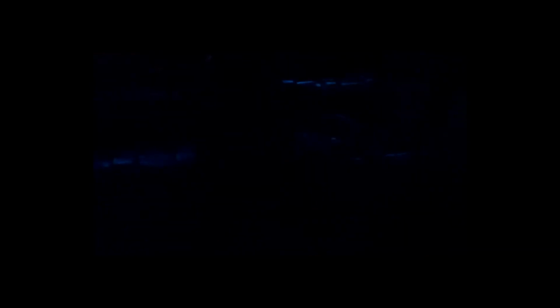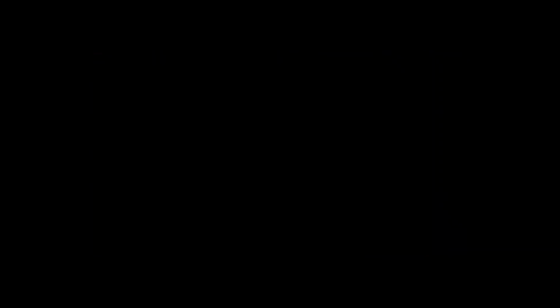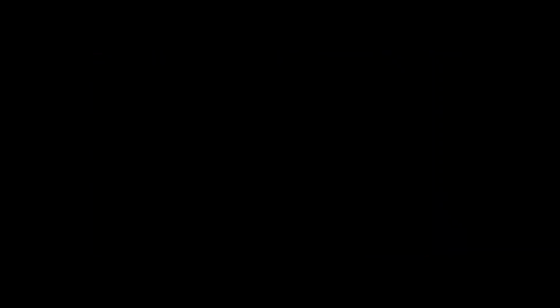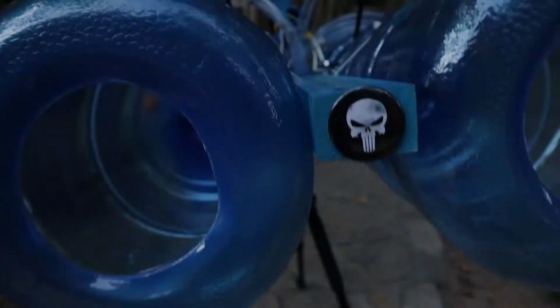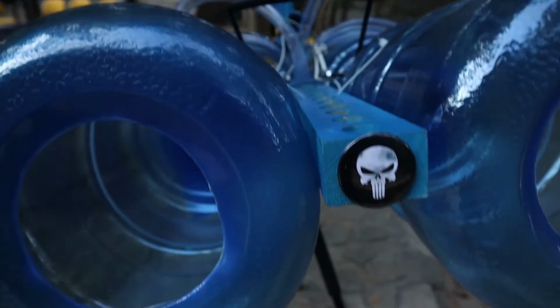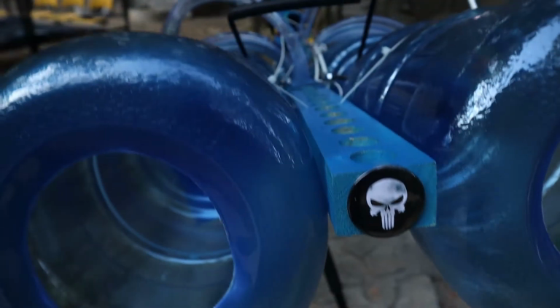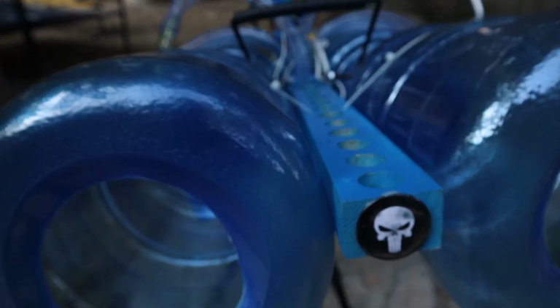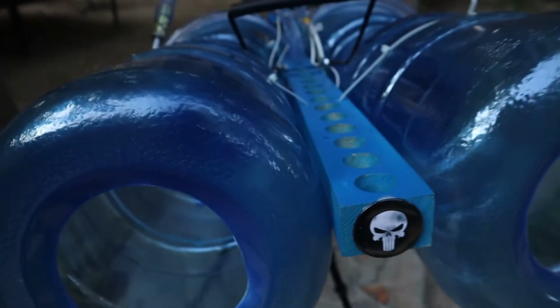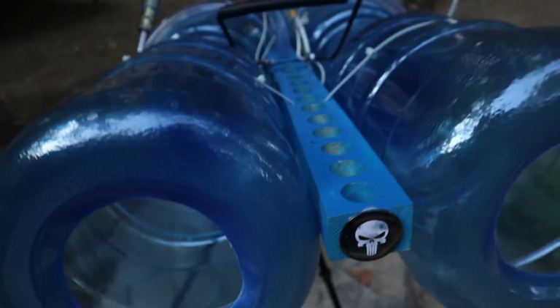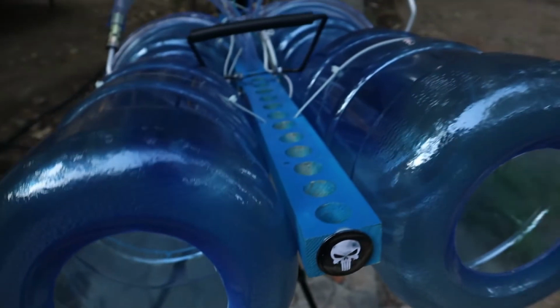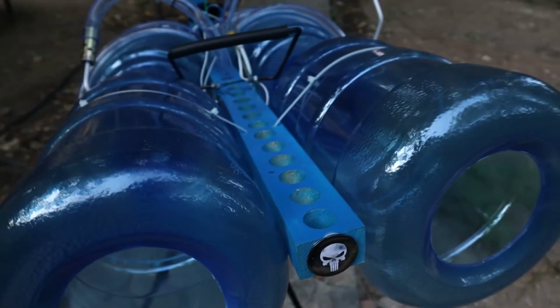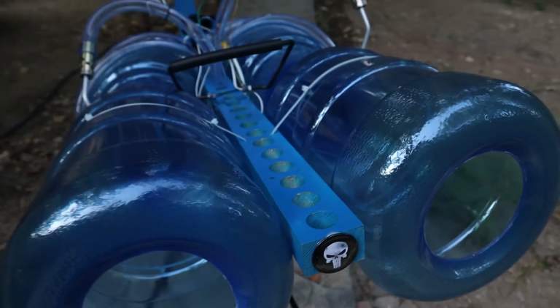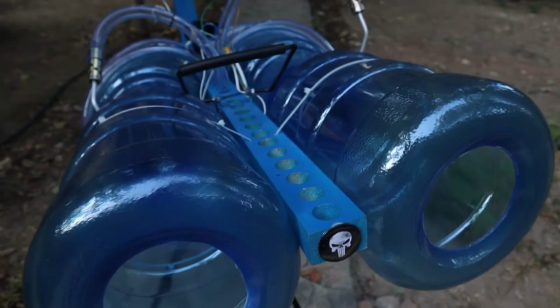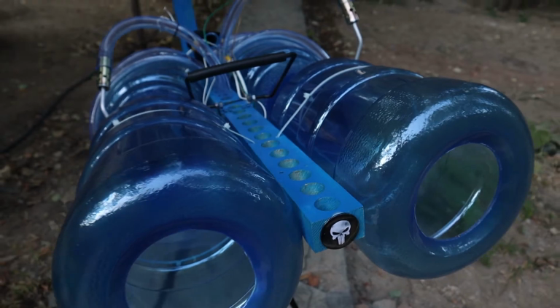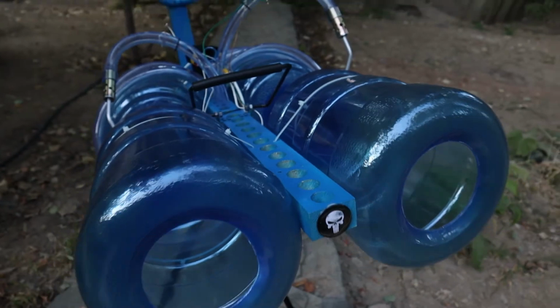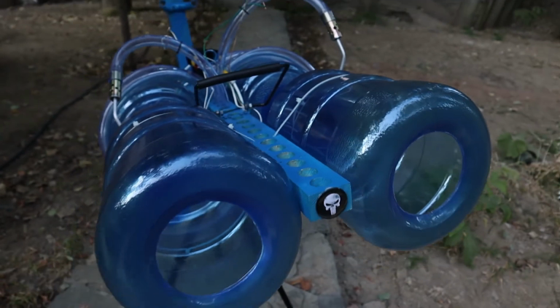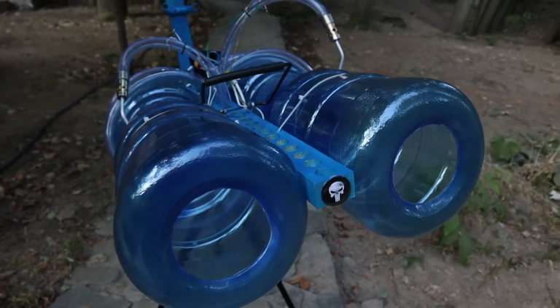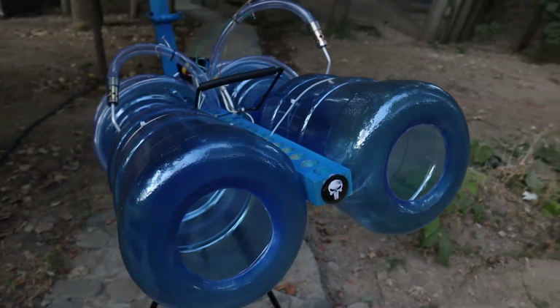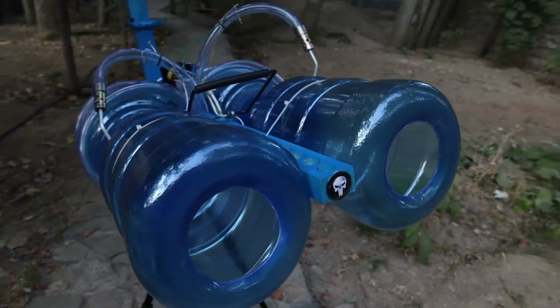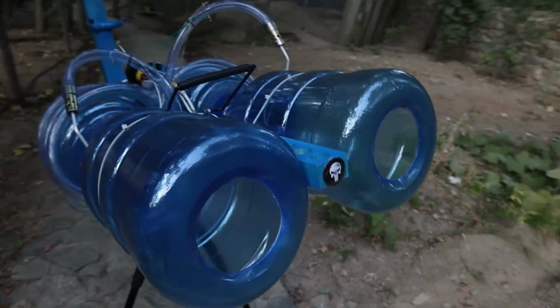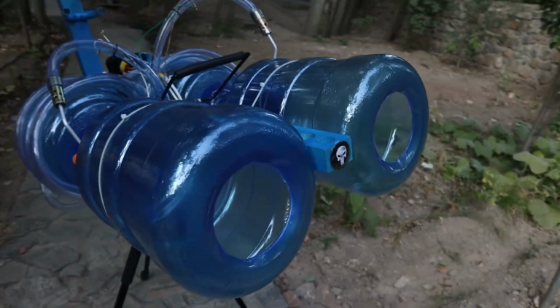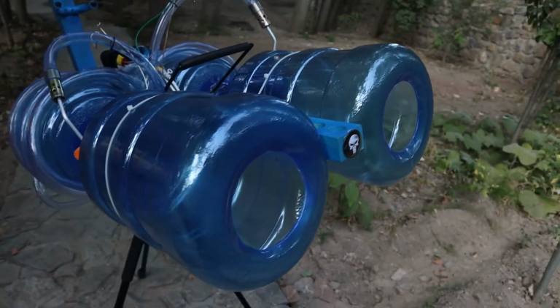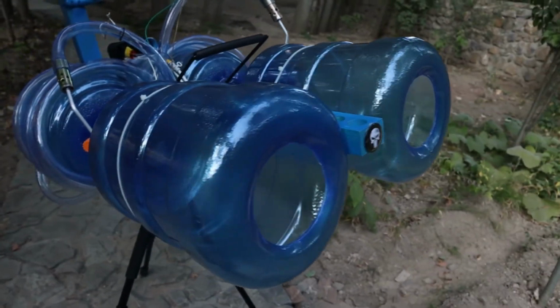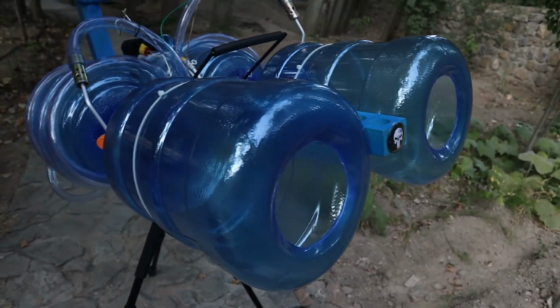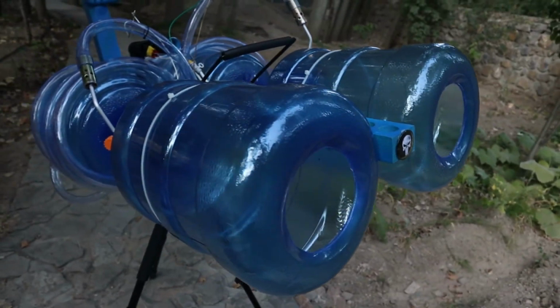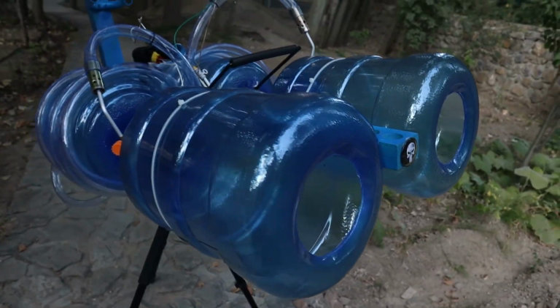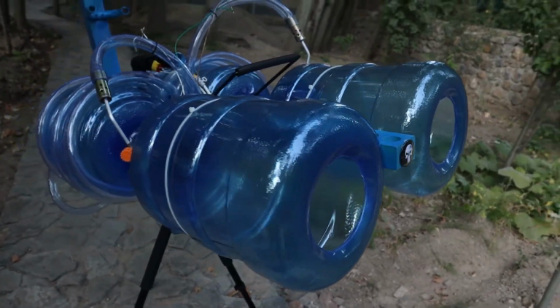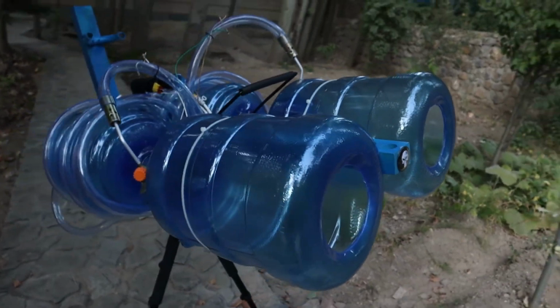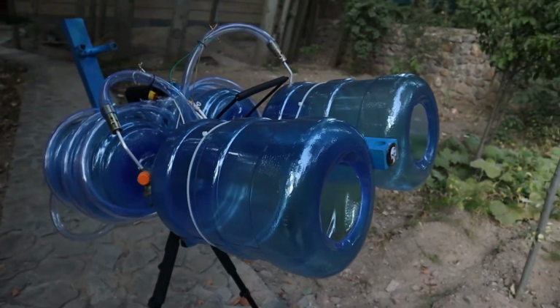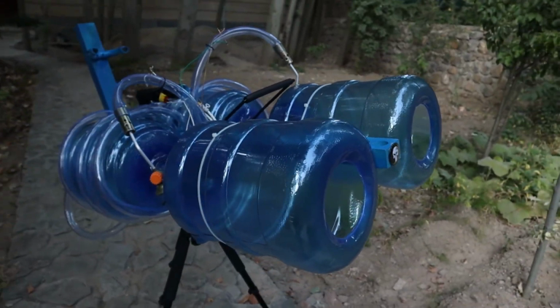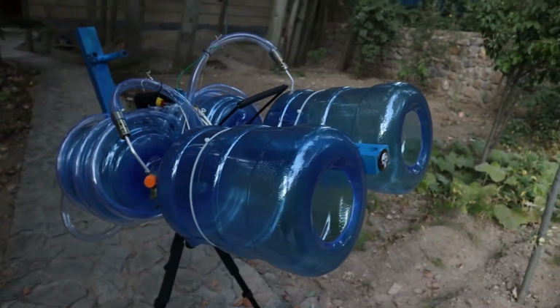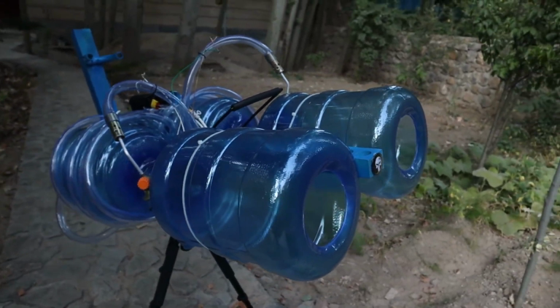So here's the final result. I also added some slow motion shots at the end, which turned out nice.